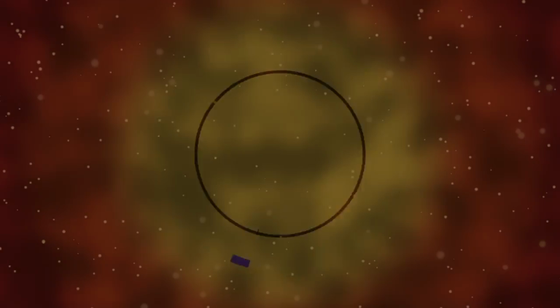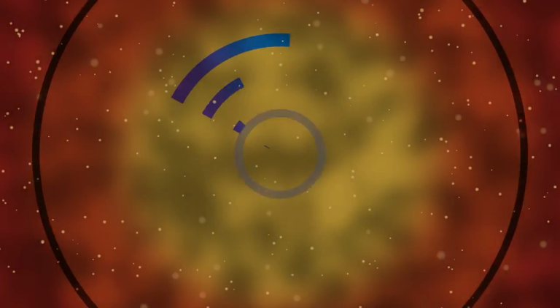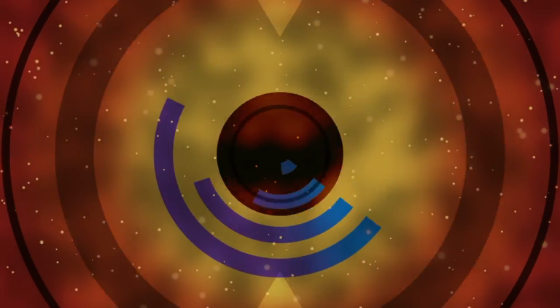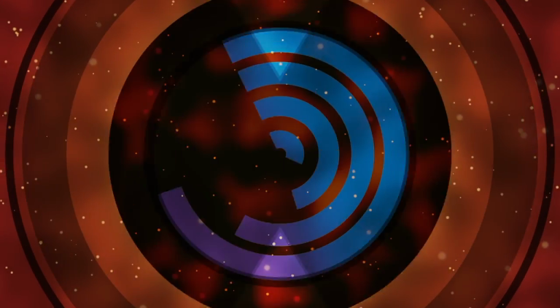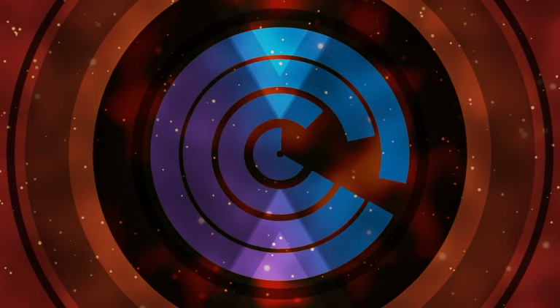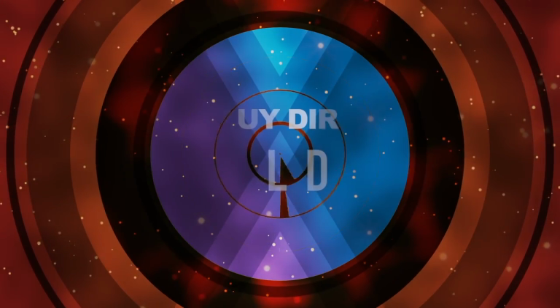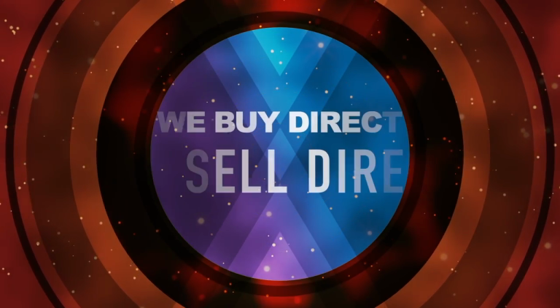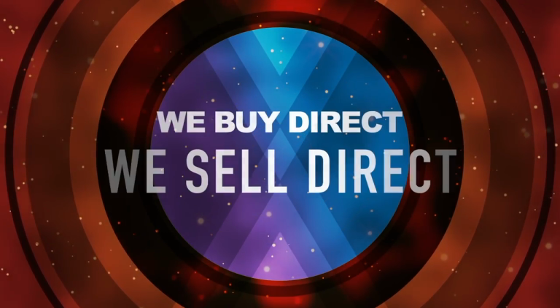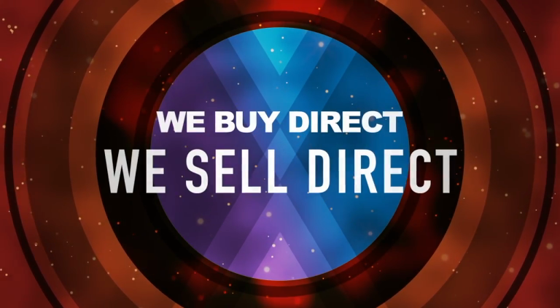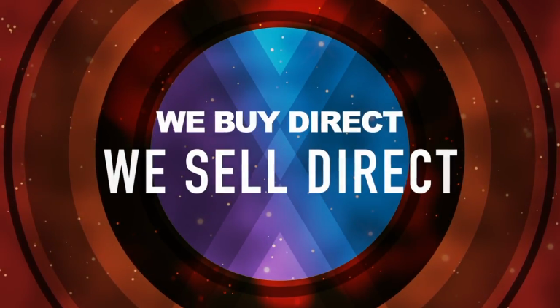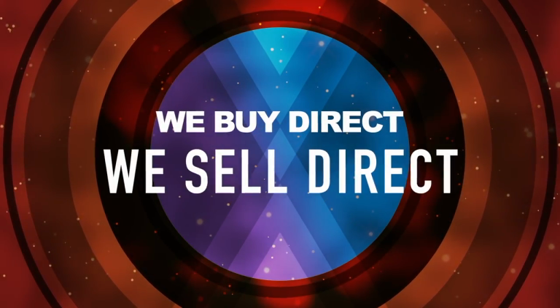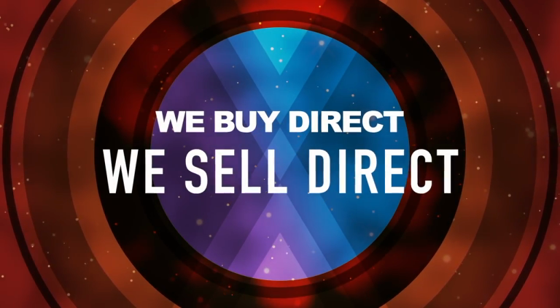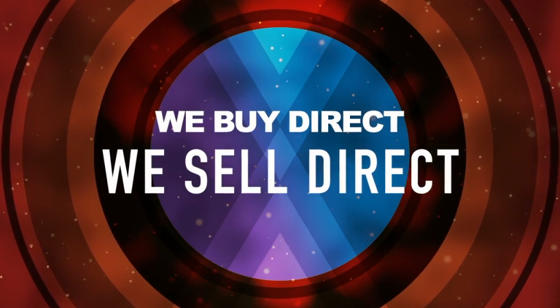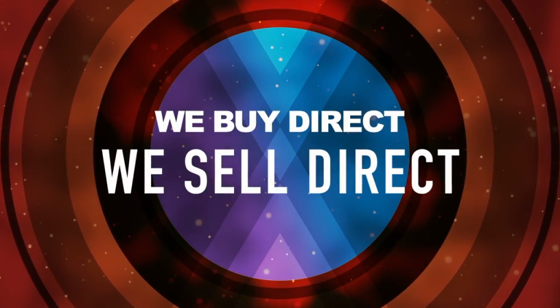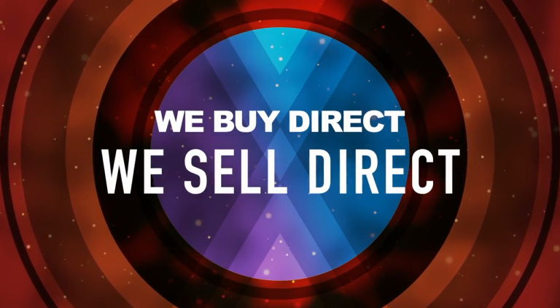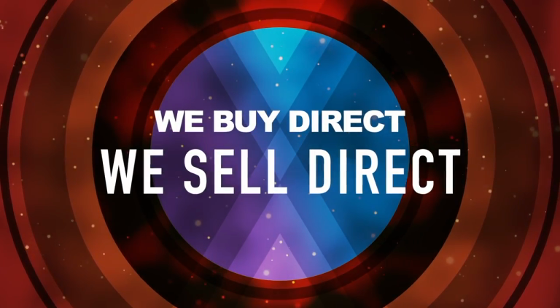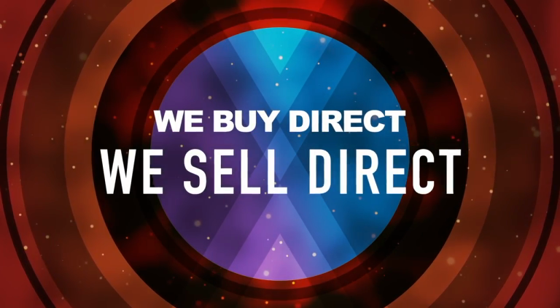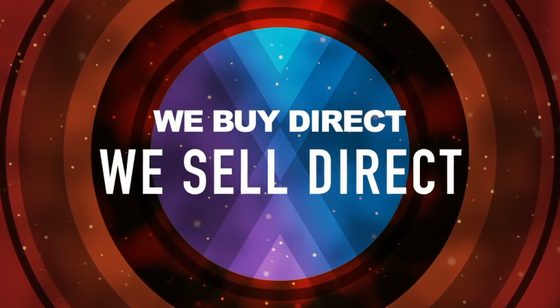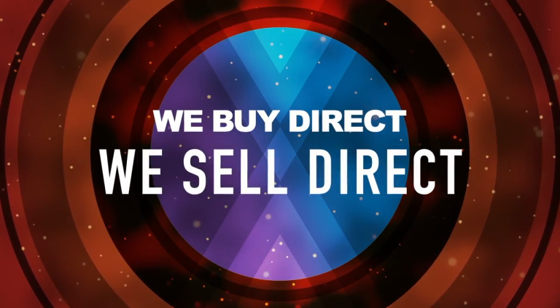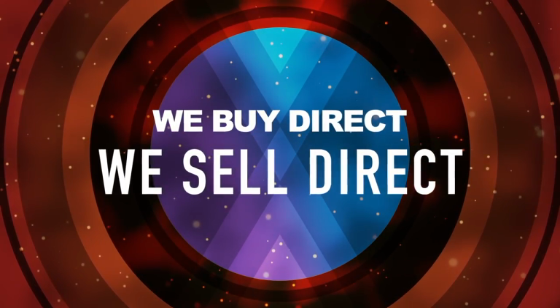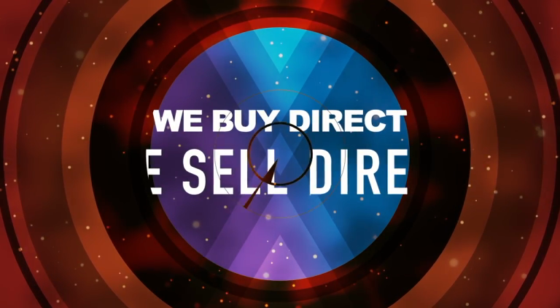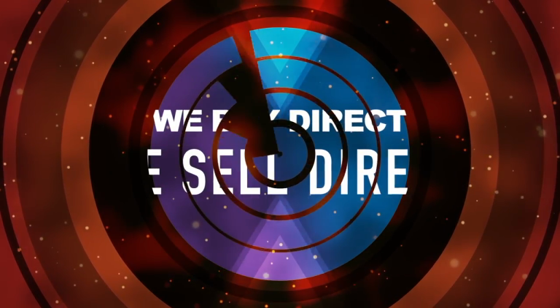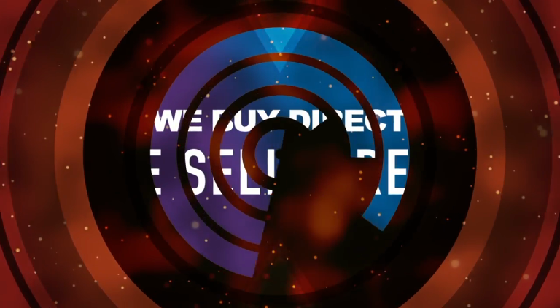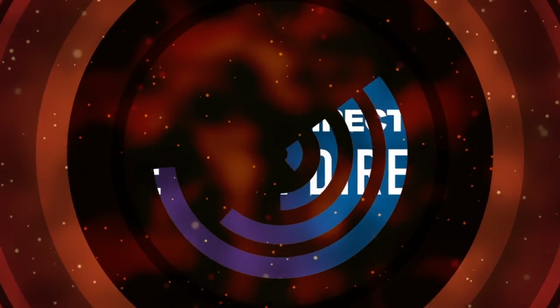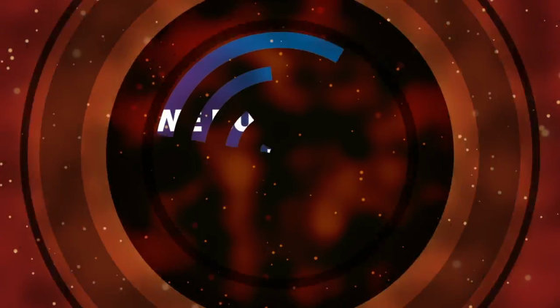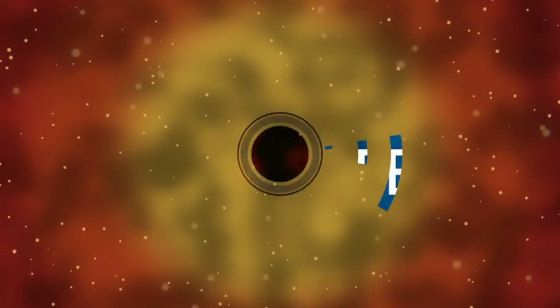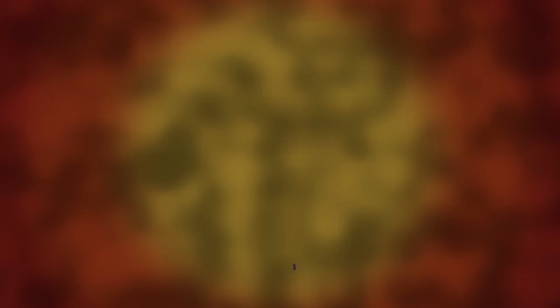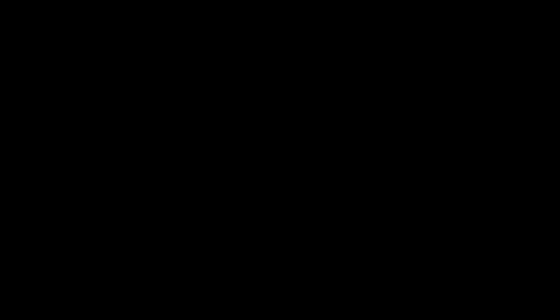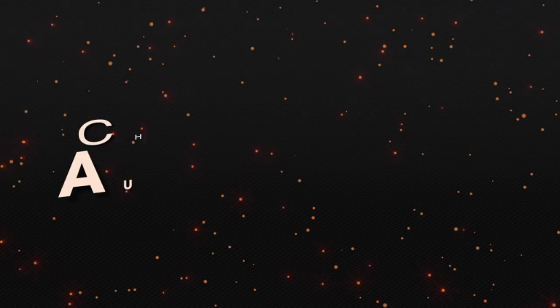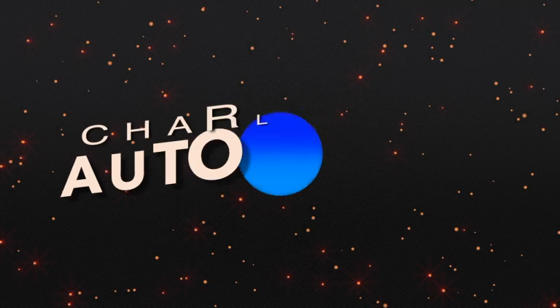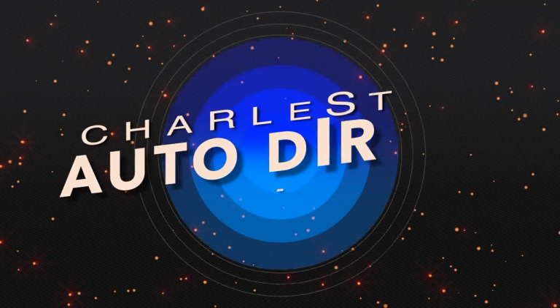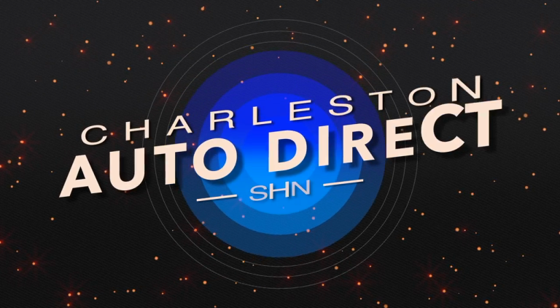We buy direct, and we sell direct, here at Charleston Auto Direct.